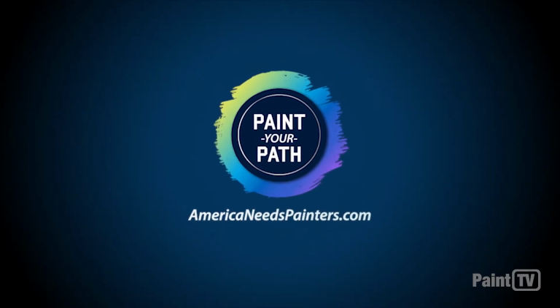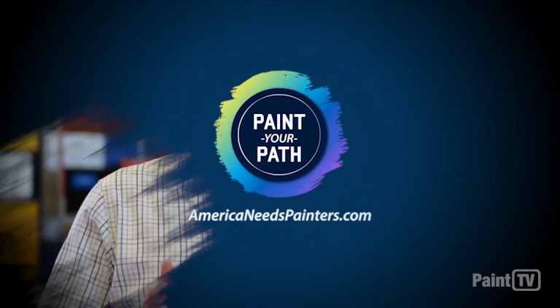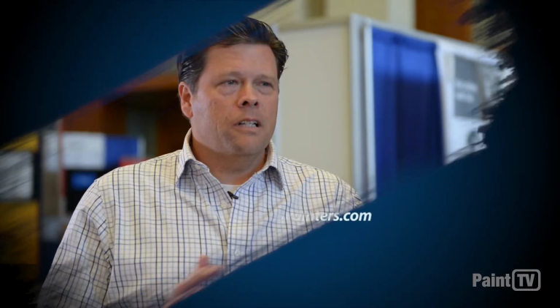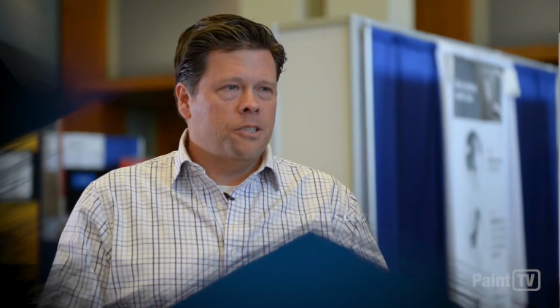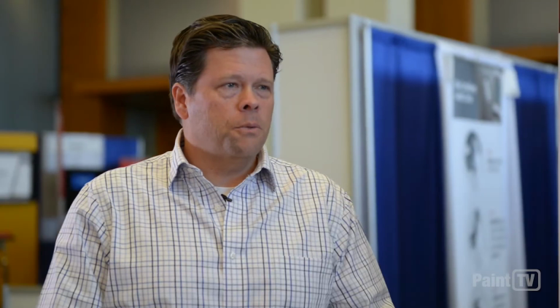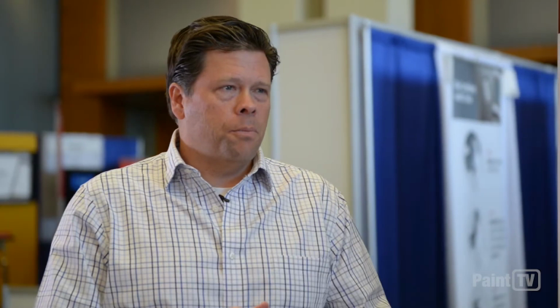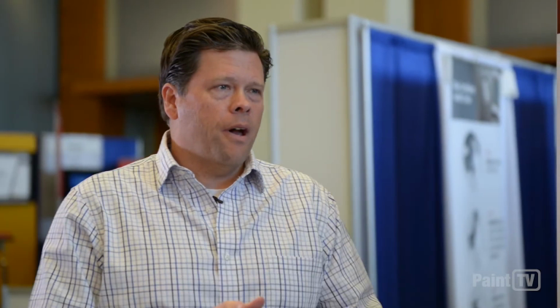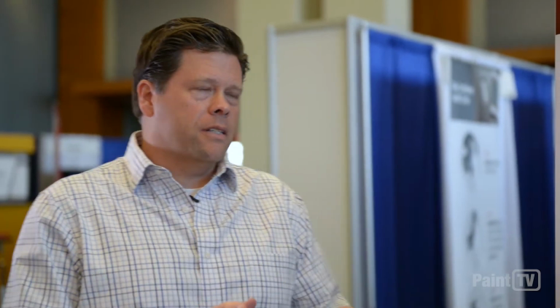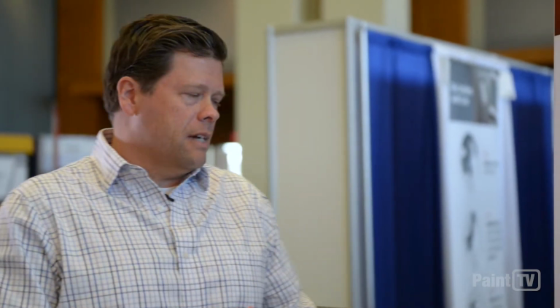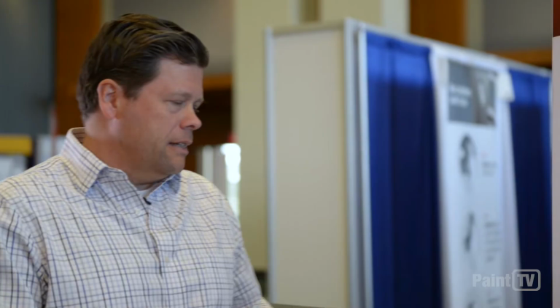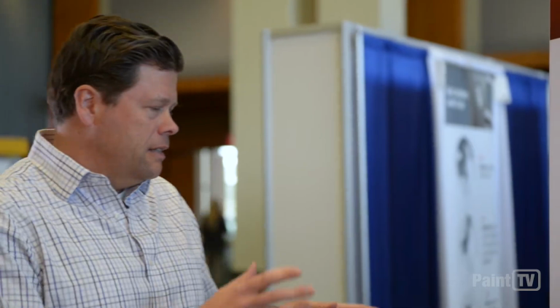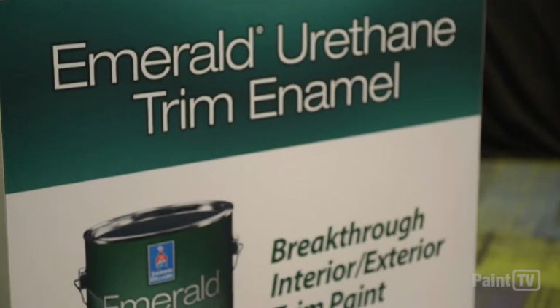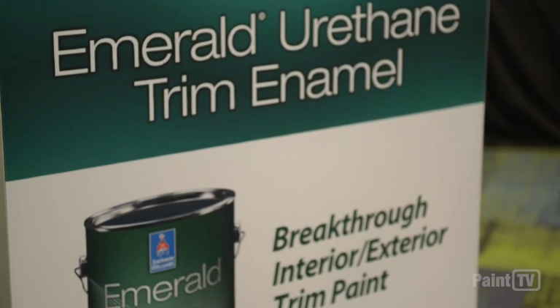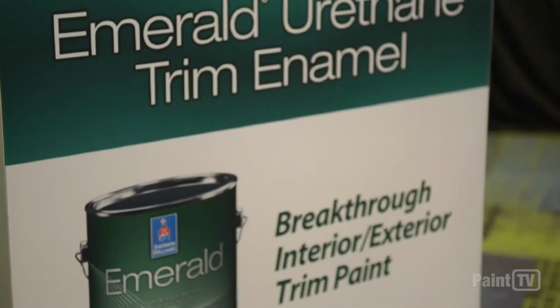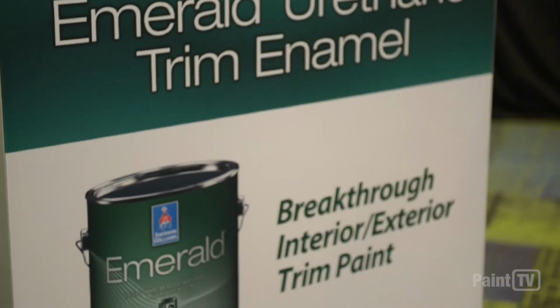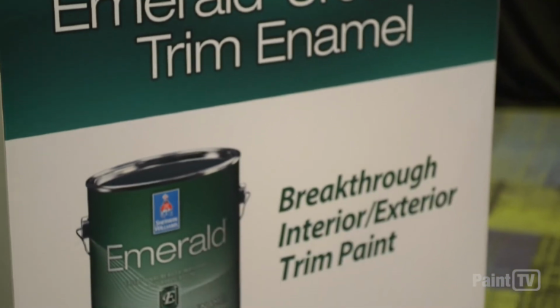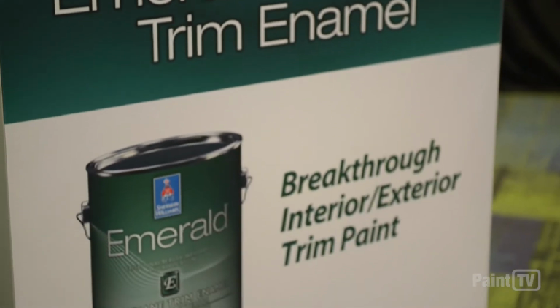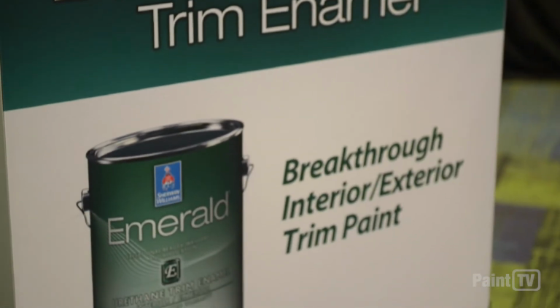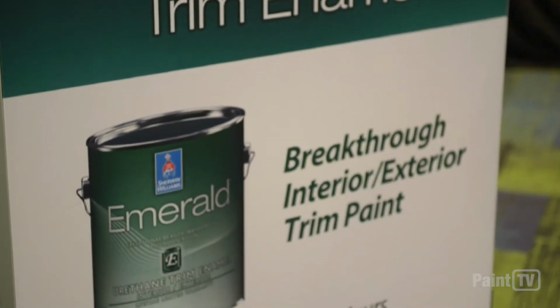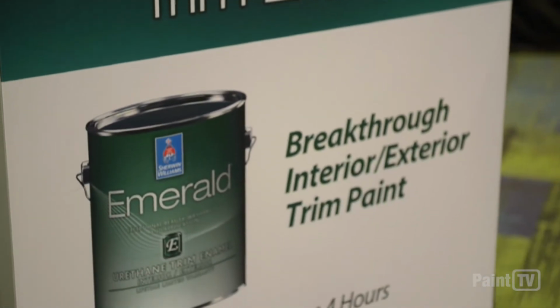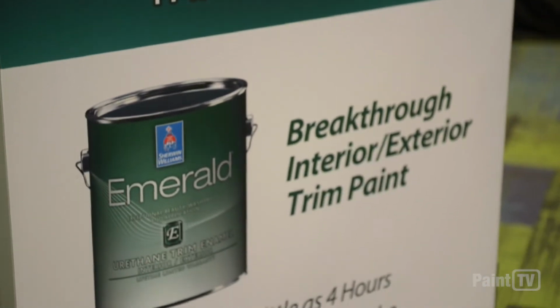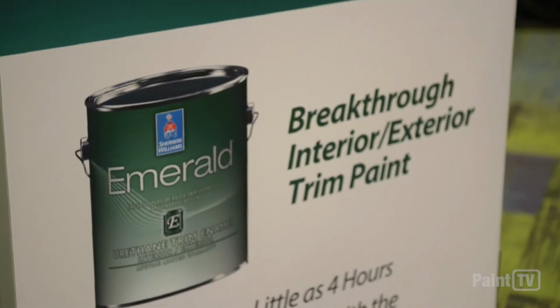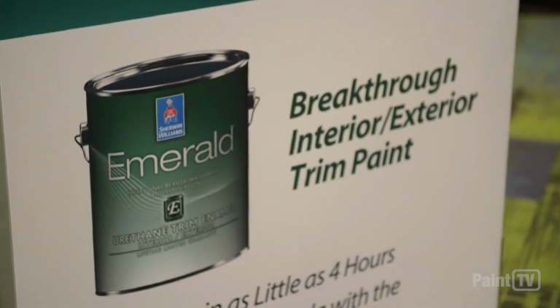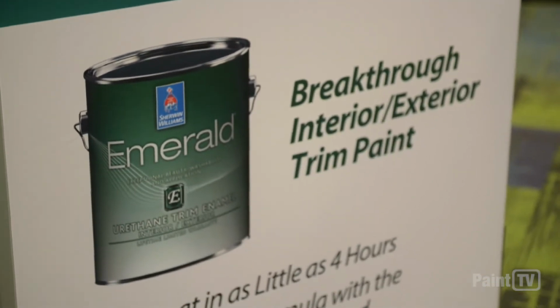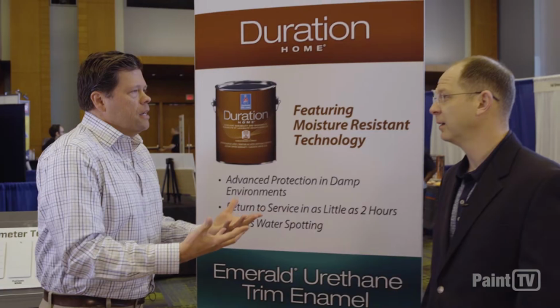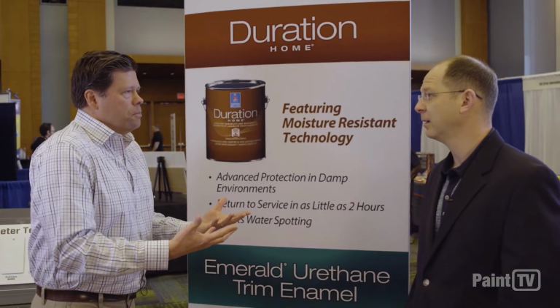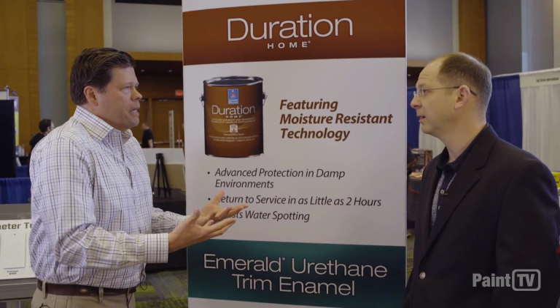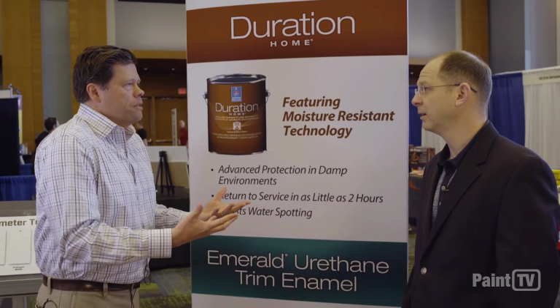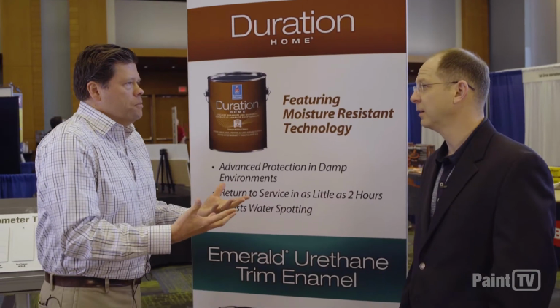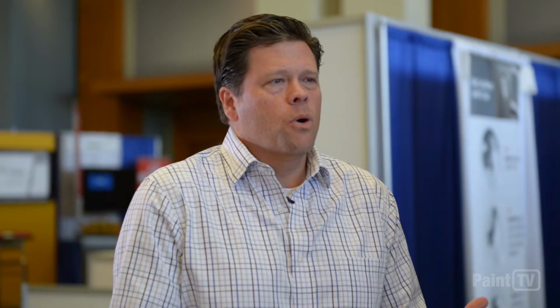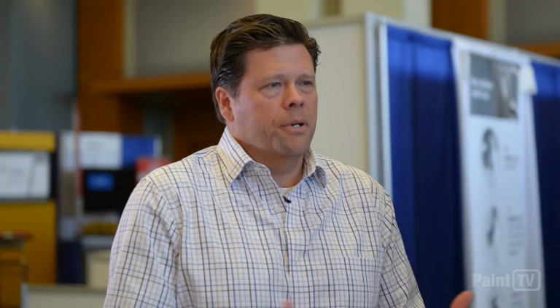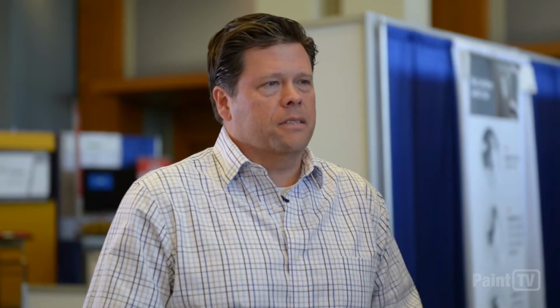It's a career advocacy initiative called Paint Your Path. Archie, let's start with the product side. Talk to me about Emerald Urethane Trim — how does that help a painter be more productive?